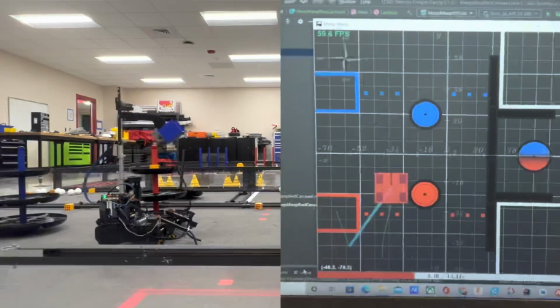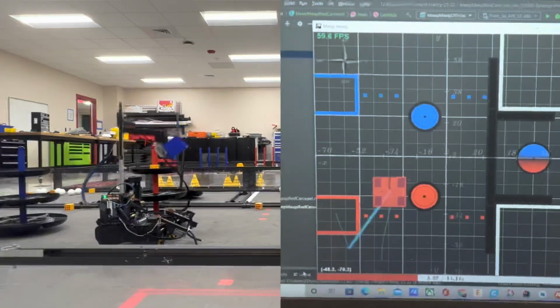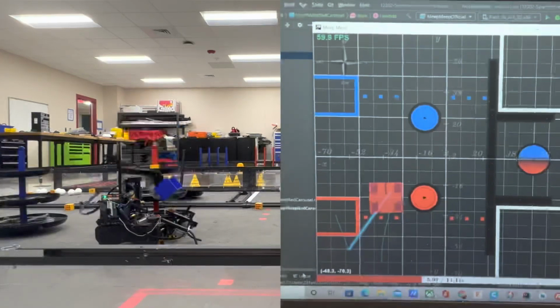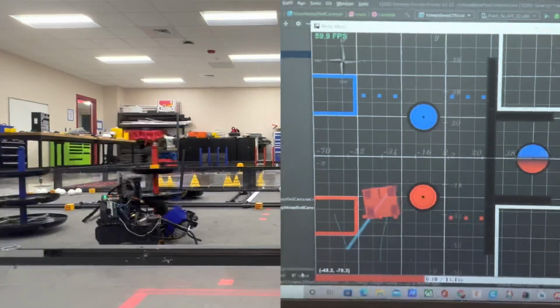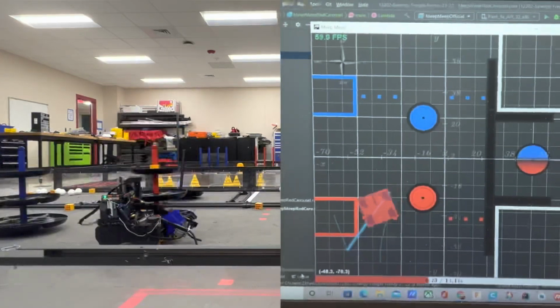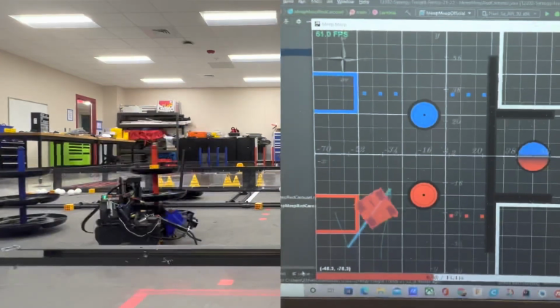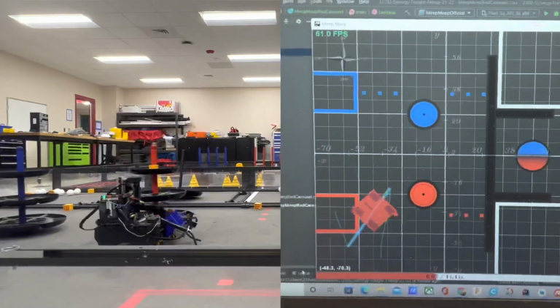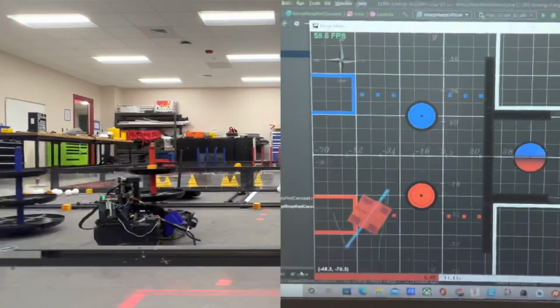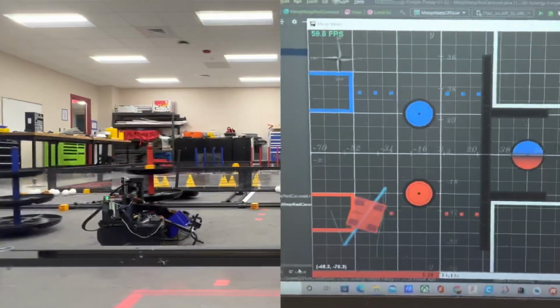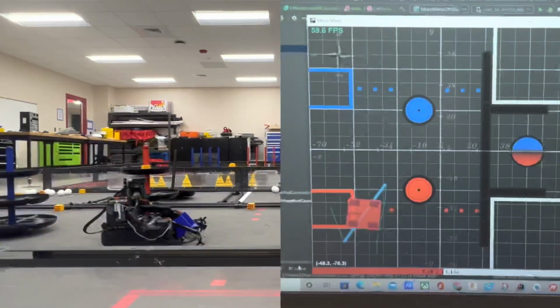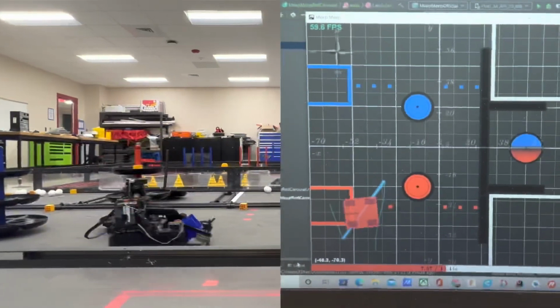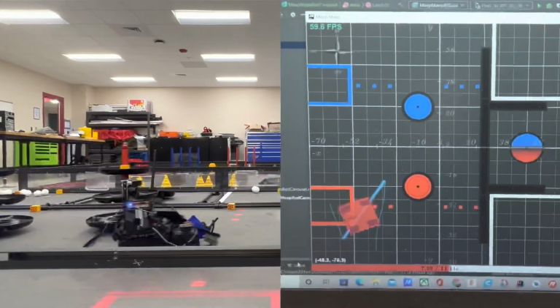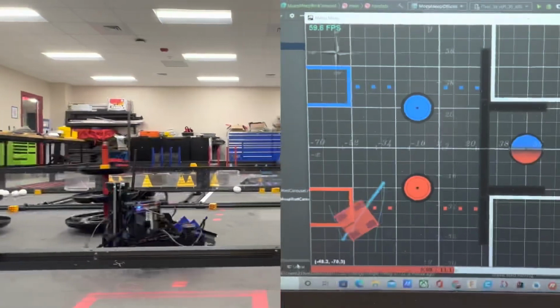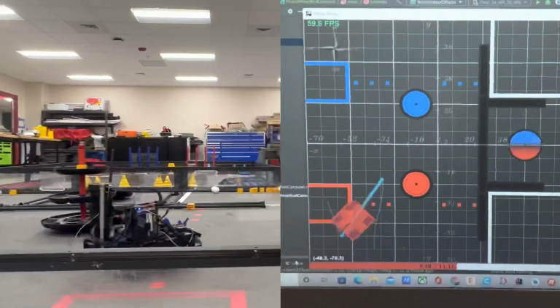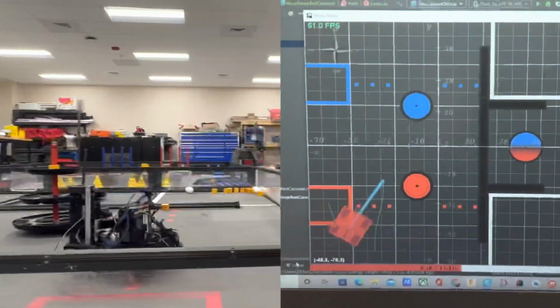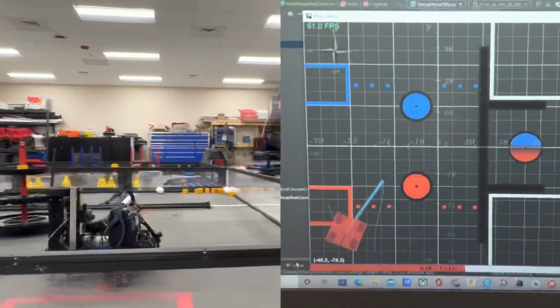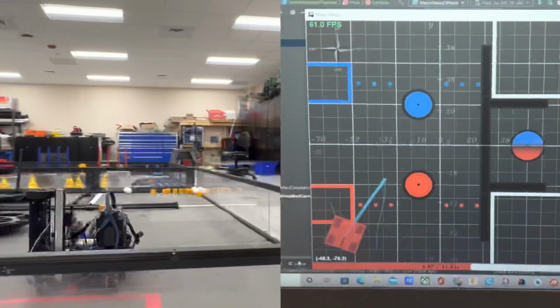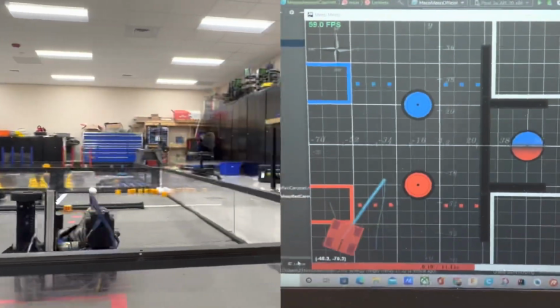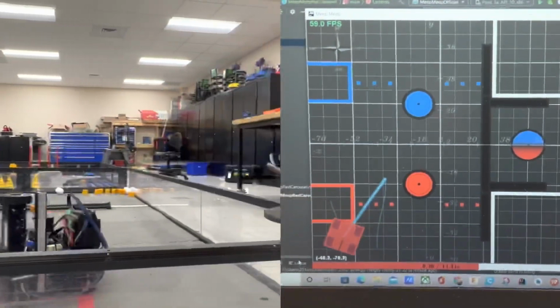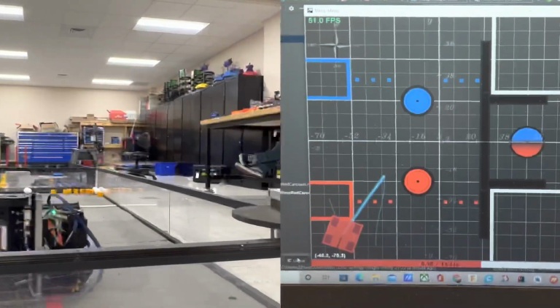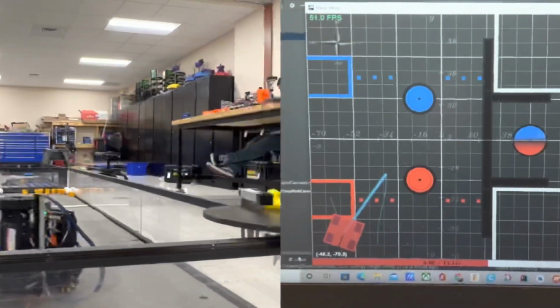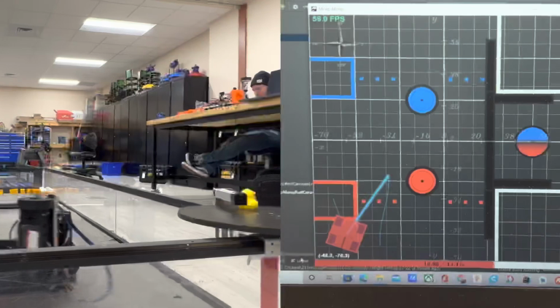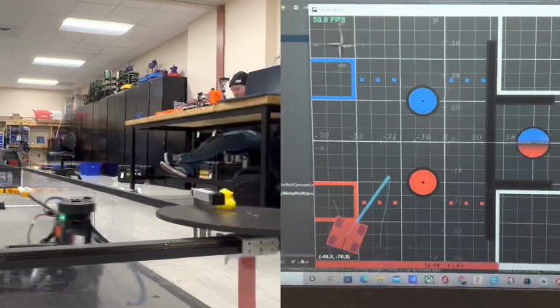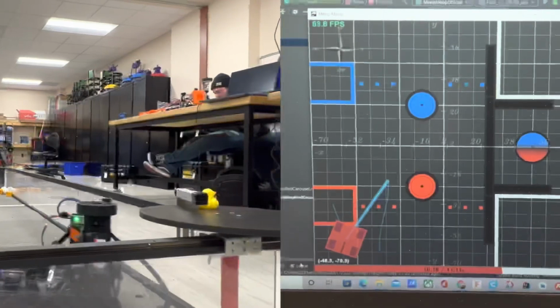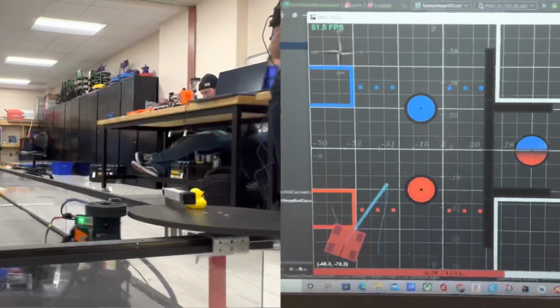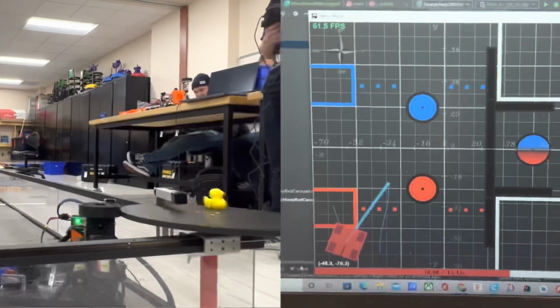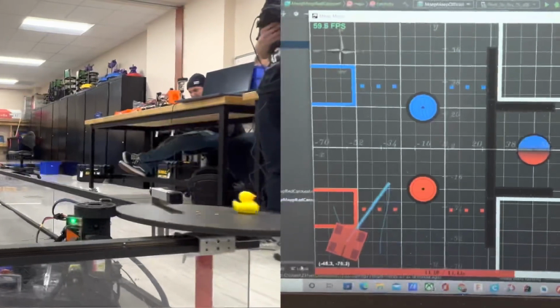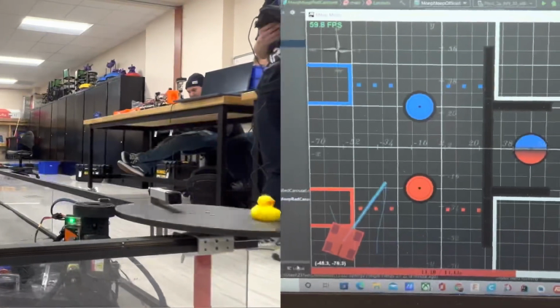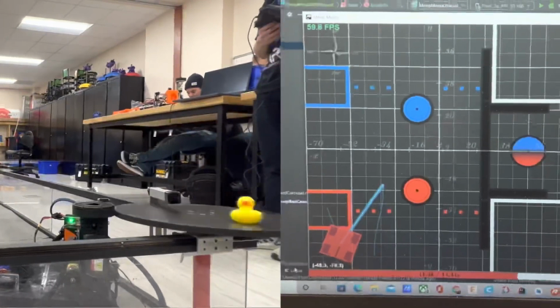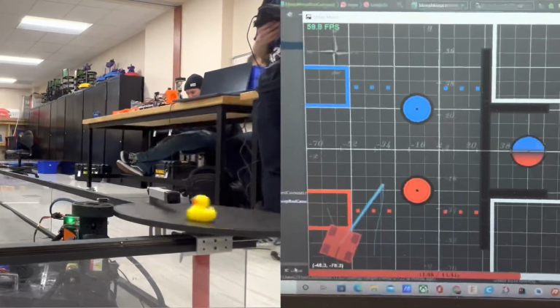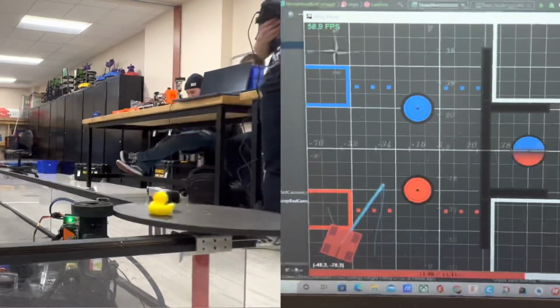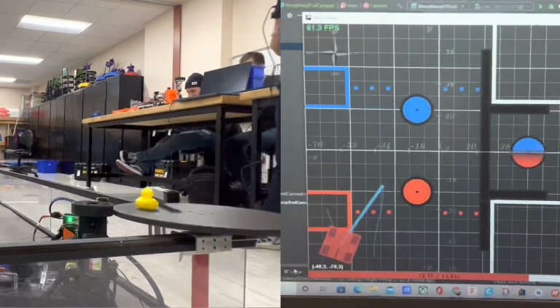Along with our coordinate system, we use a path visualization tool developed by Noah Breeze, which allows us to seamlessly plan and create paths for Autonomous.